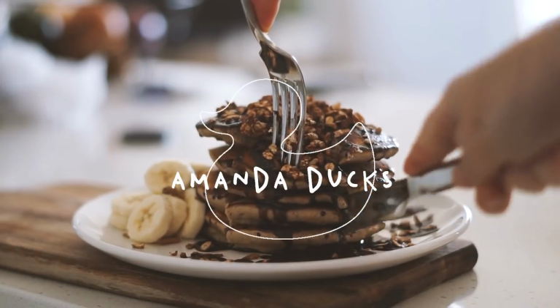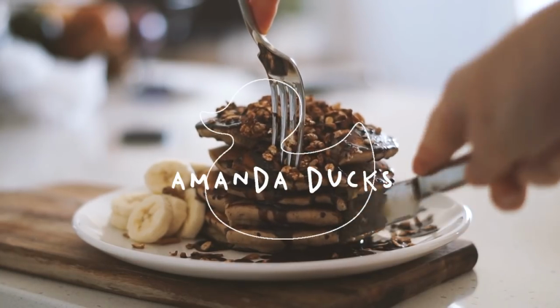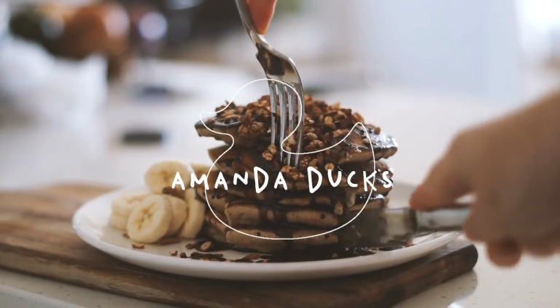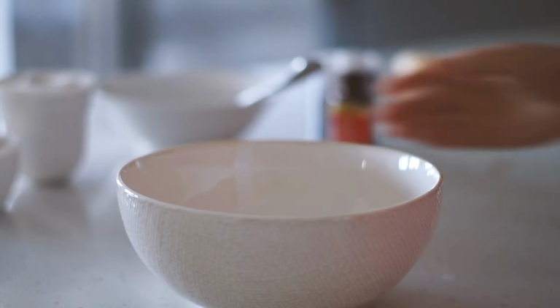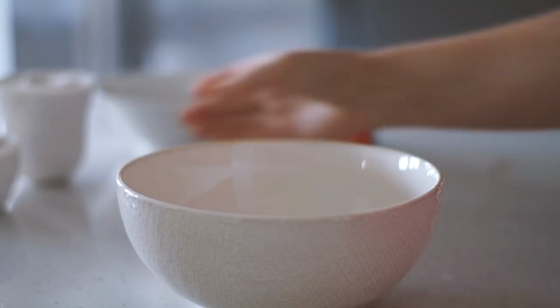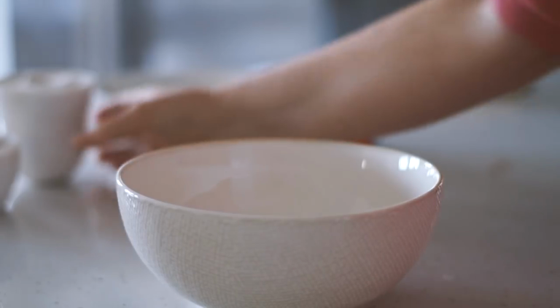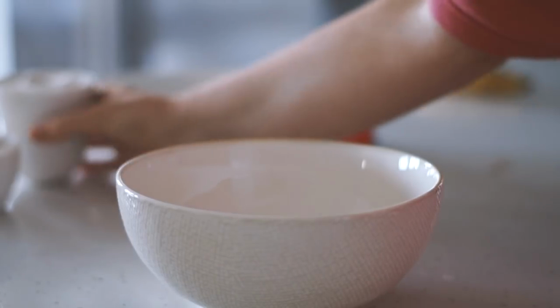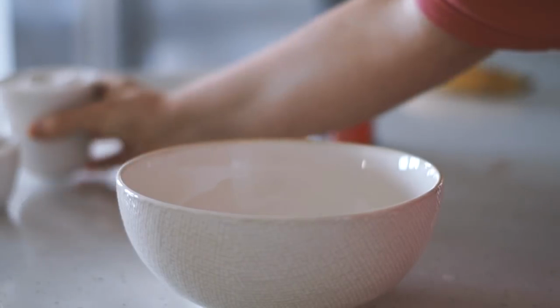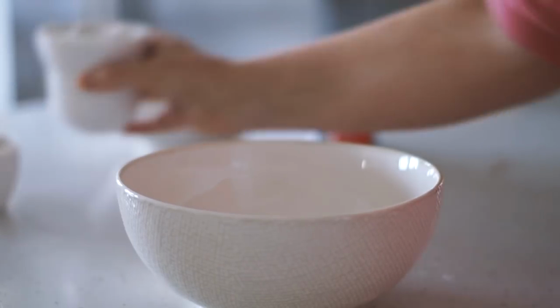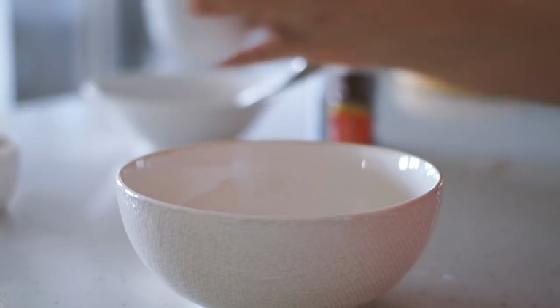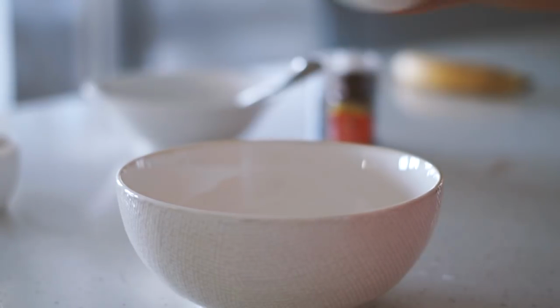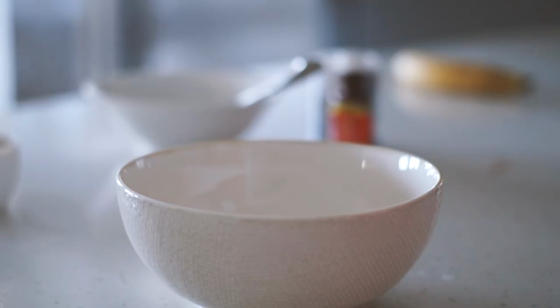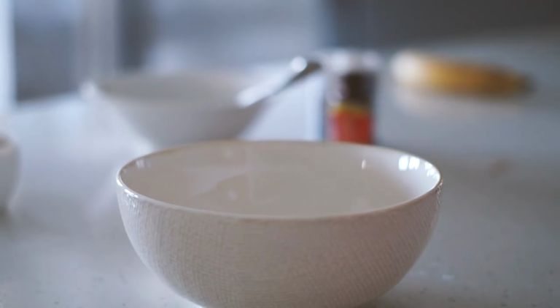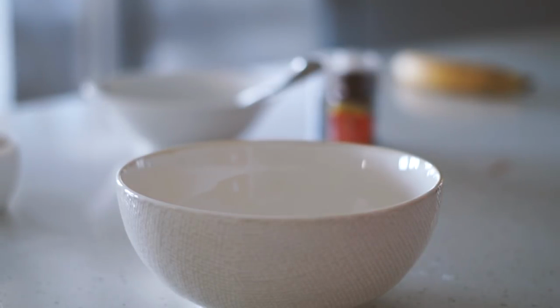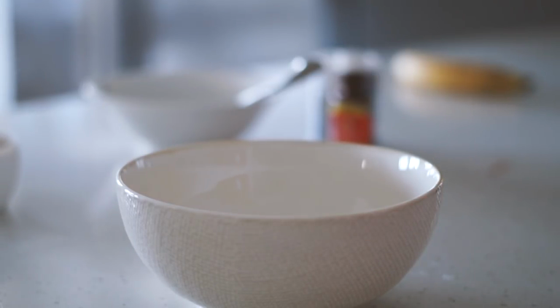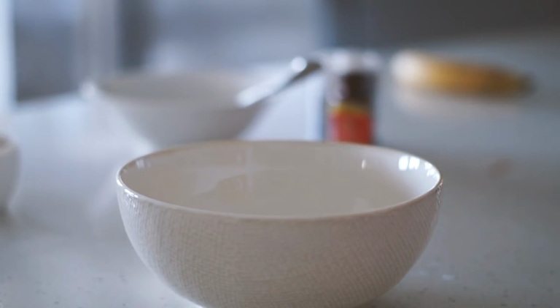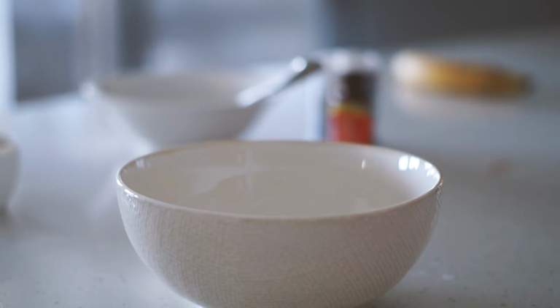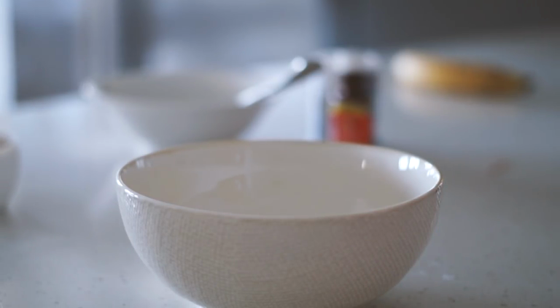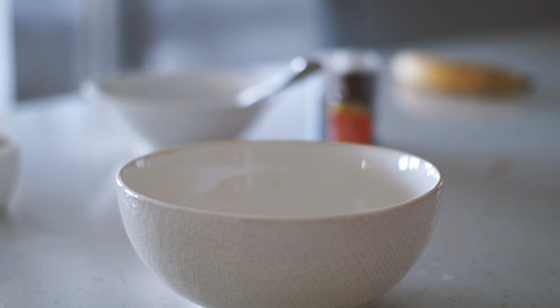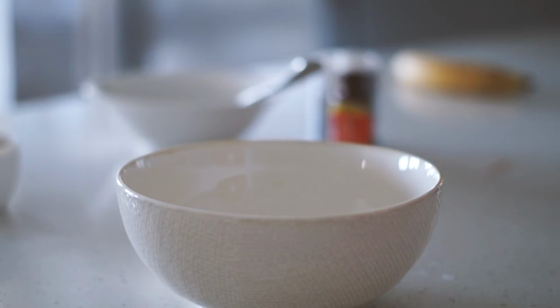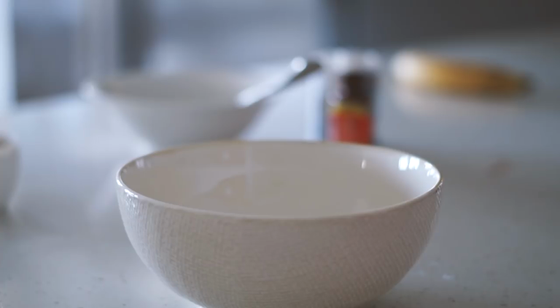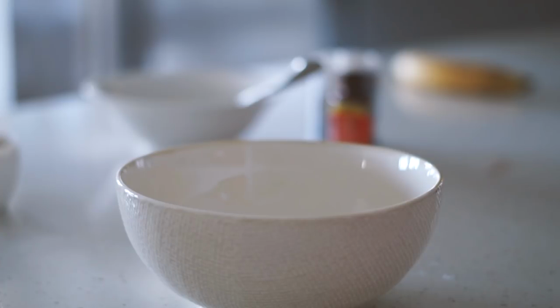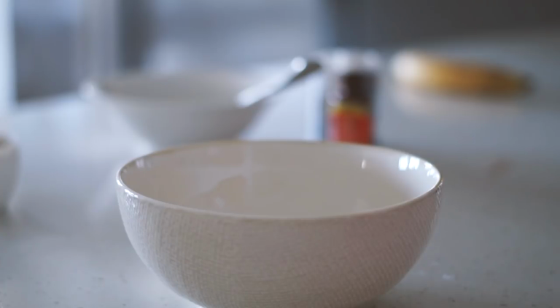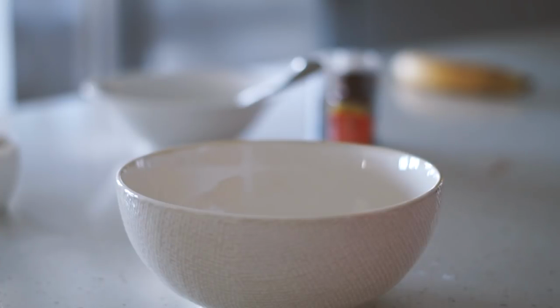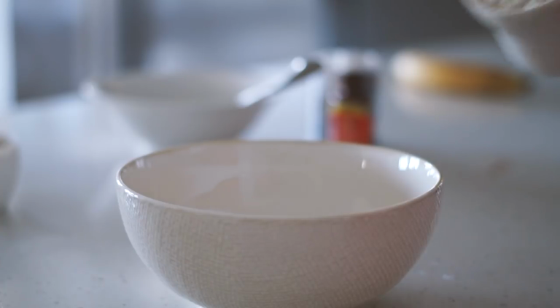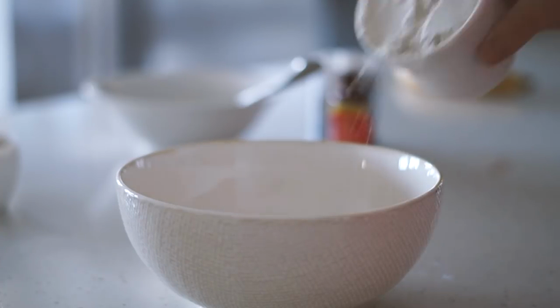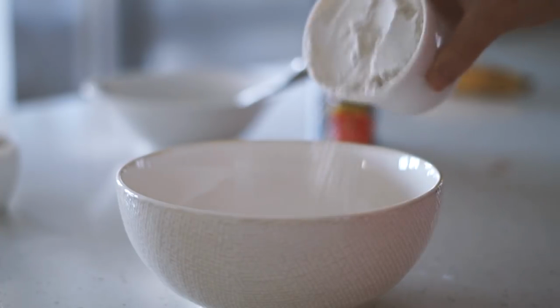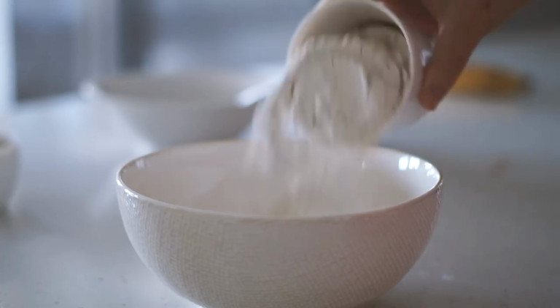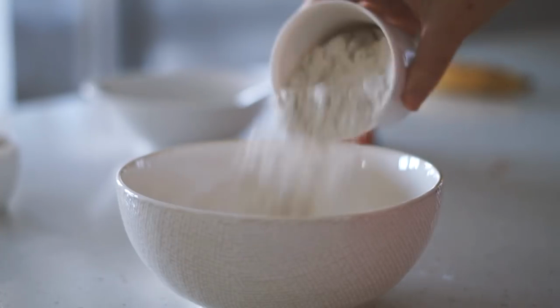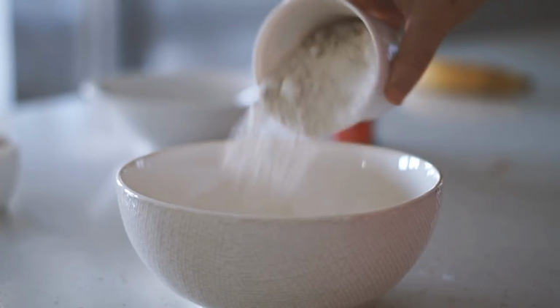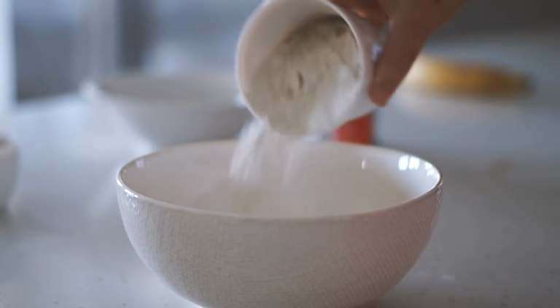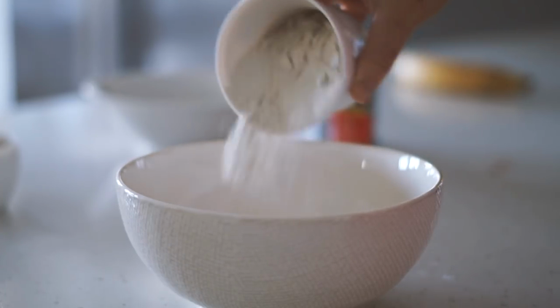Good morning, my beautiful friends, and welcome back to another what I eat in a day video.